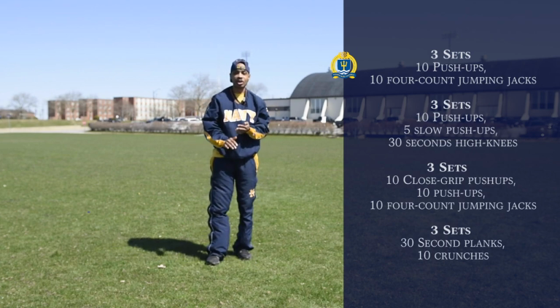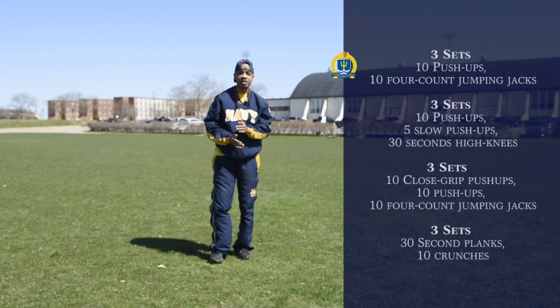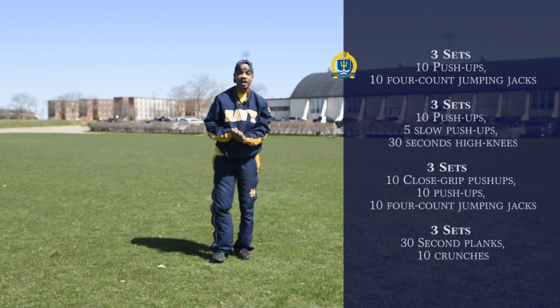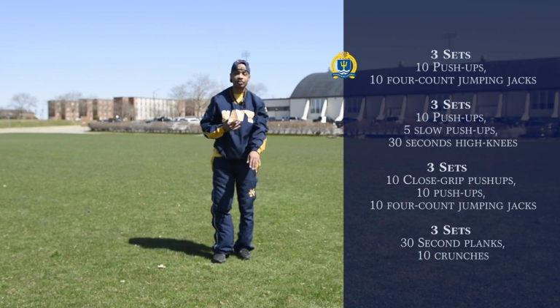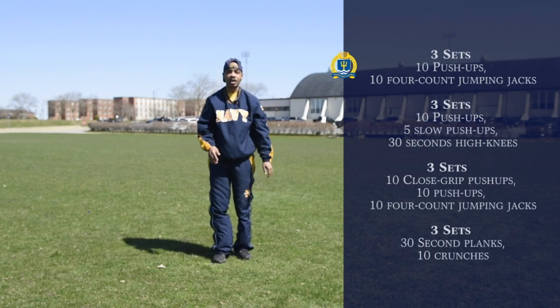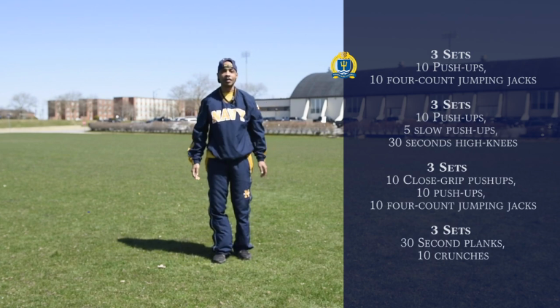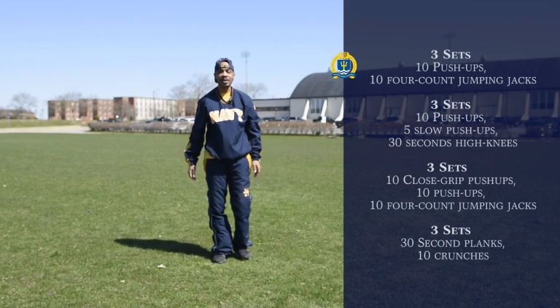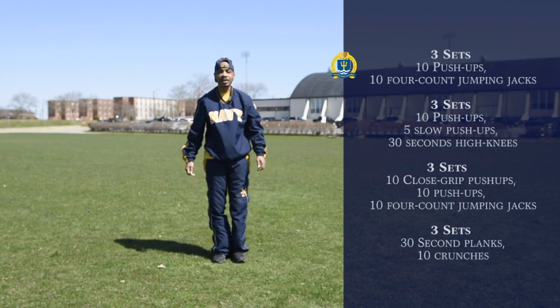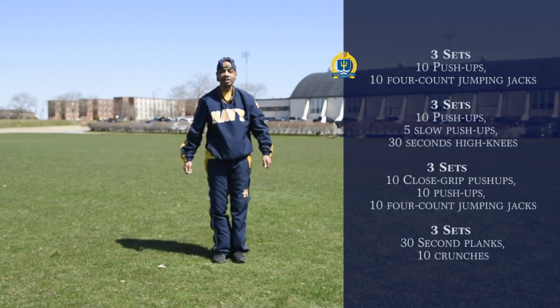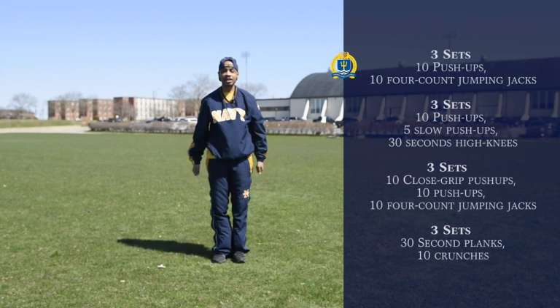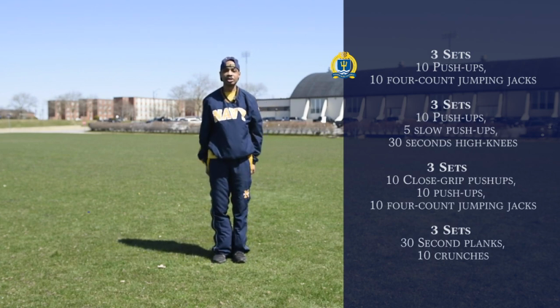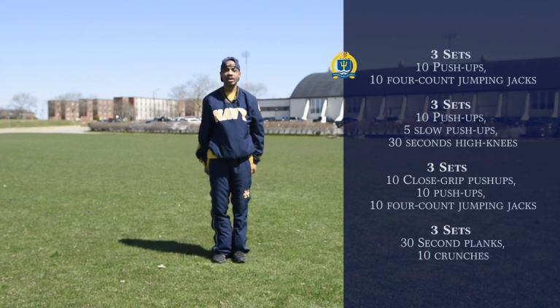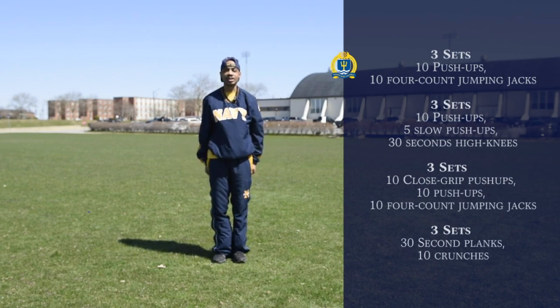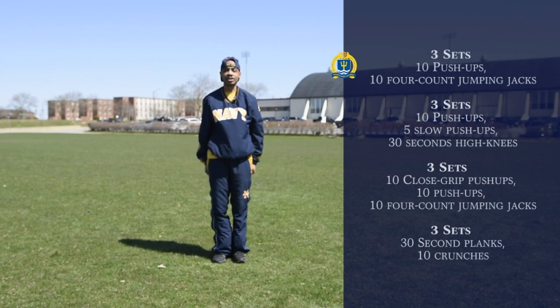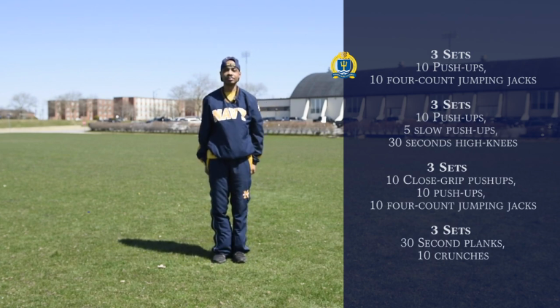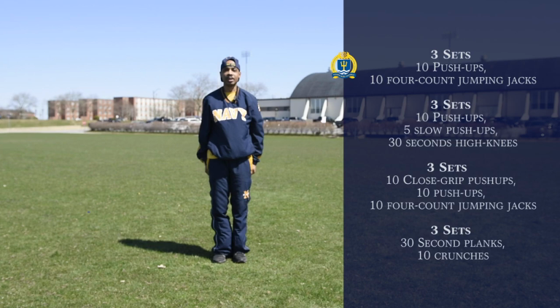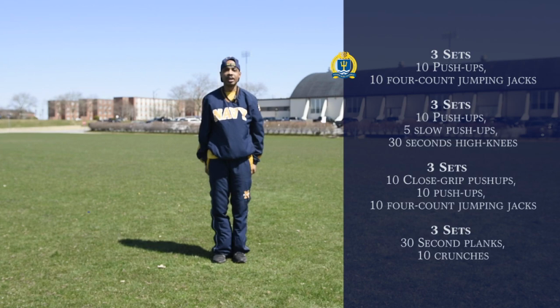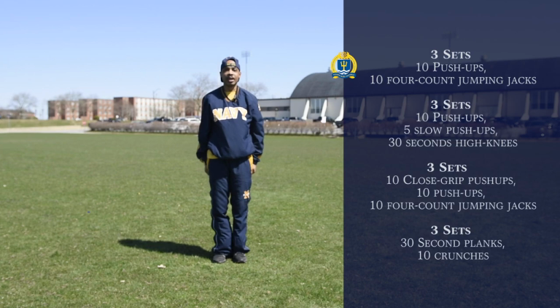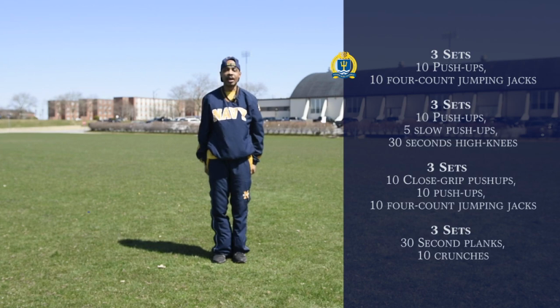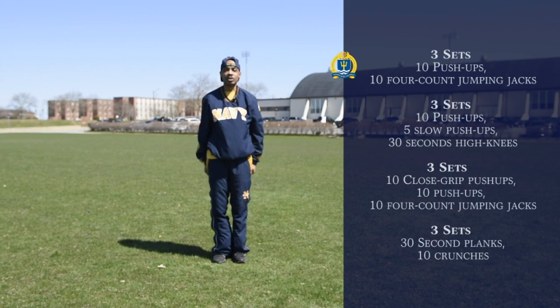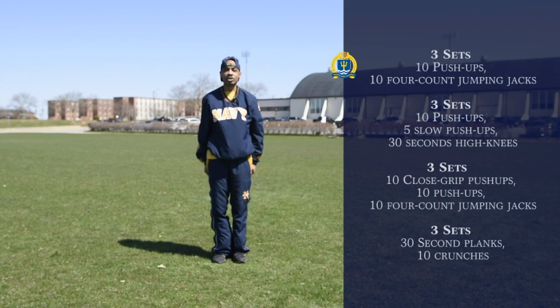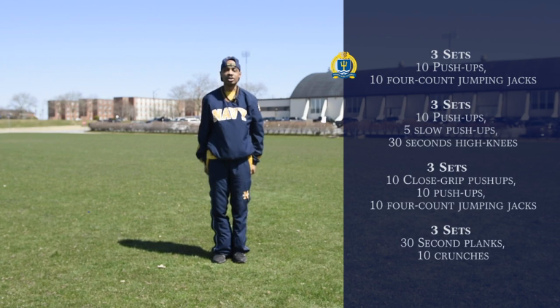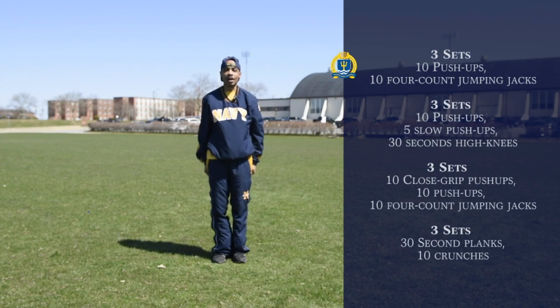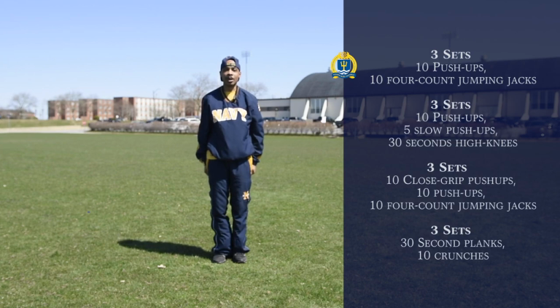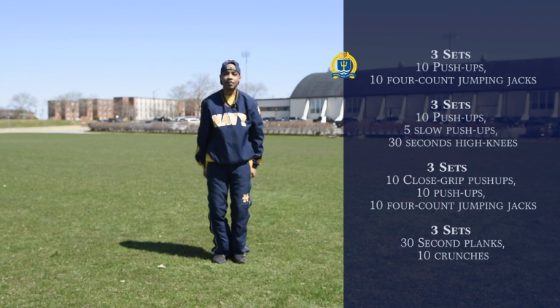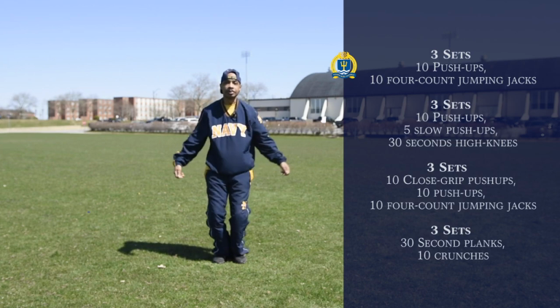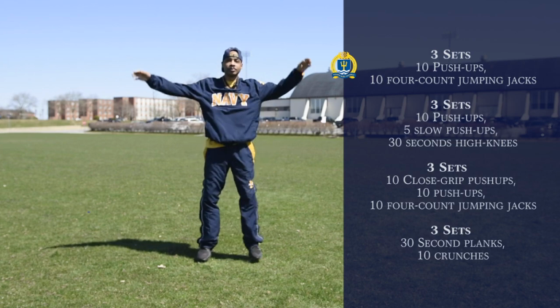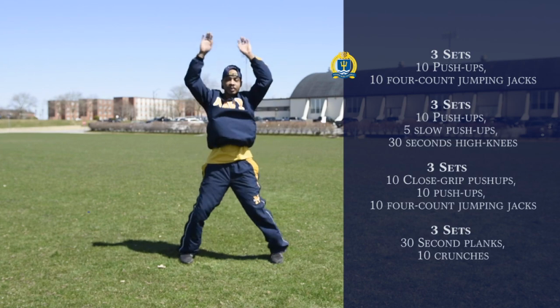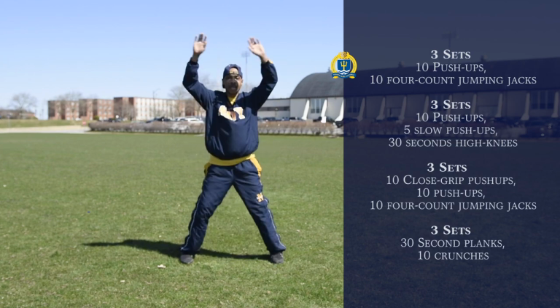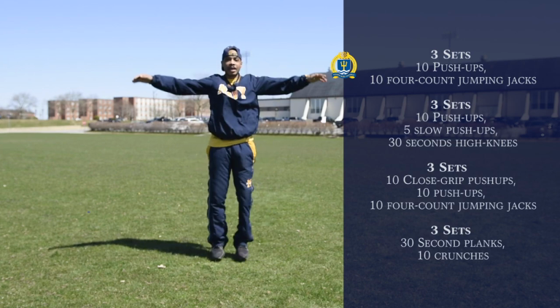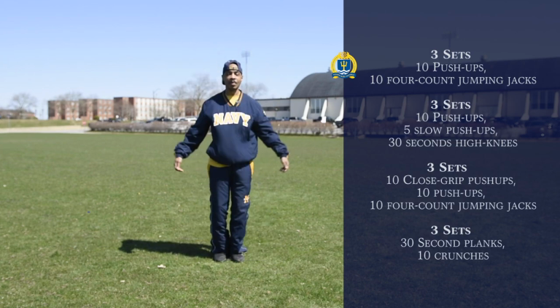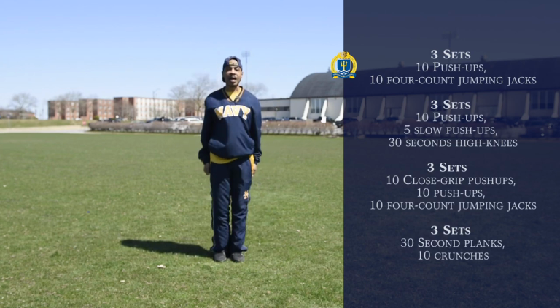For jumping jacks, we're going to start at attention, and we're just going to jump up and come back — one, two, three, one — and we're going to do ten of those.